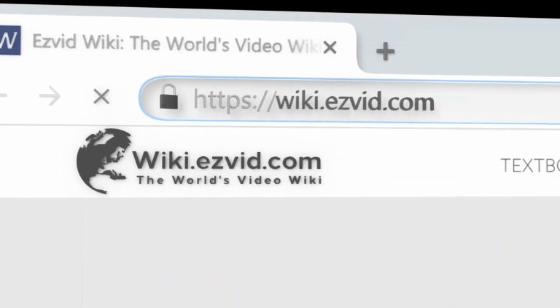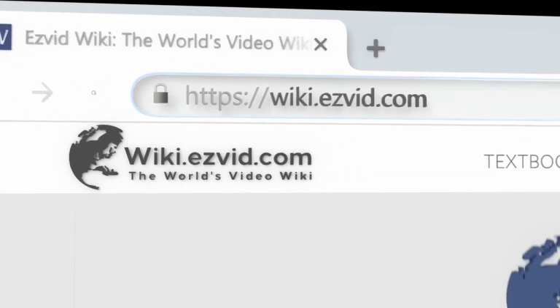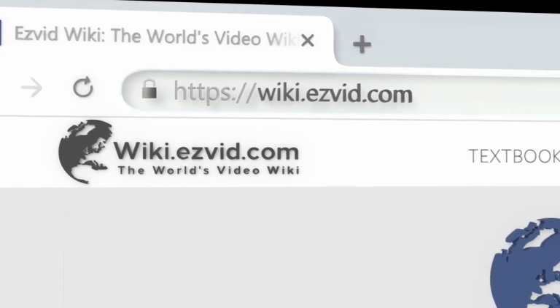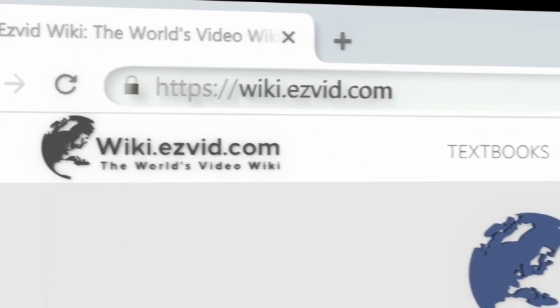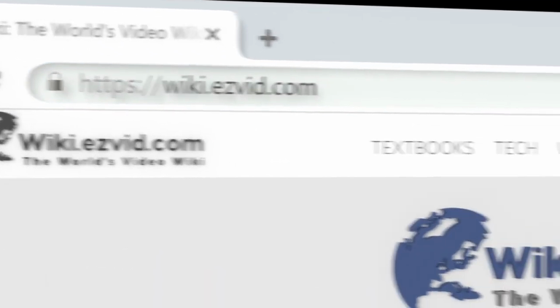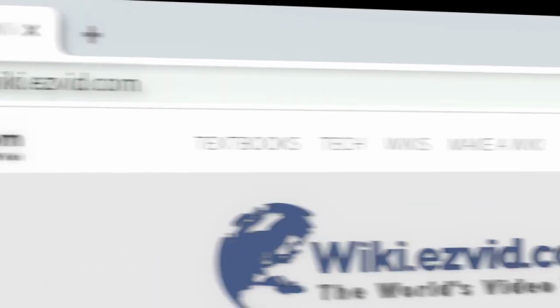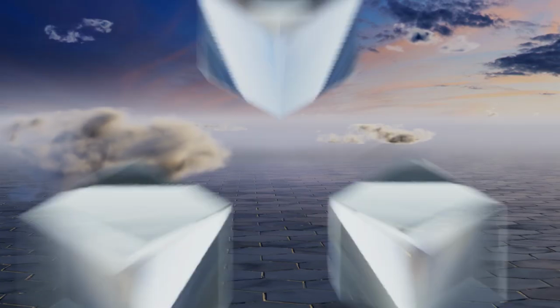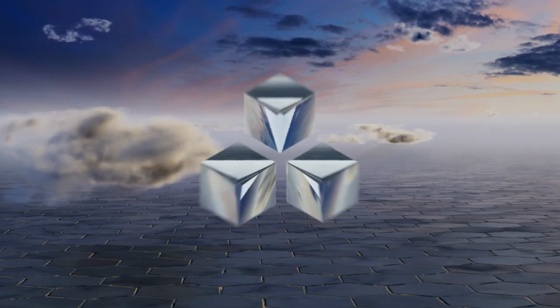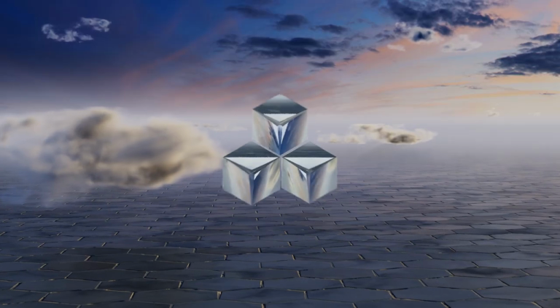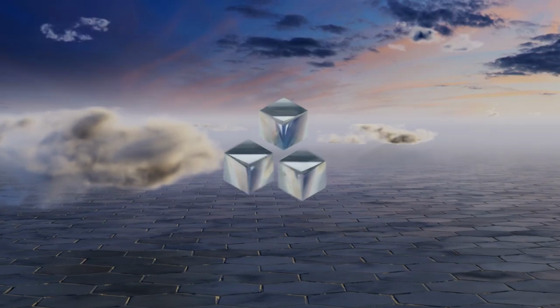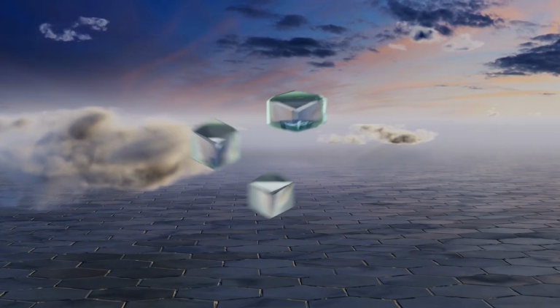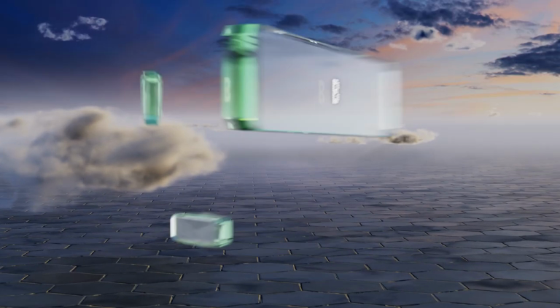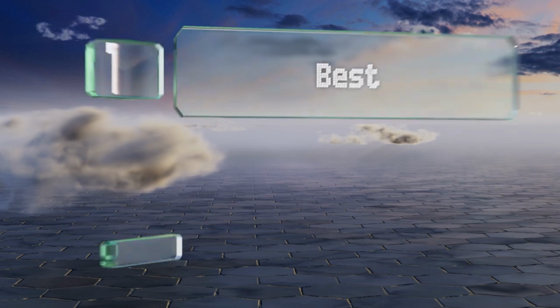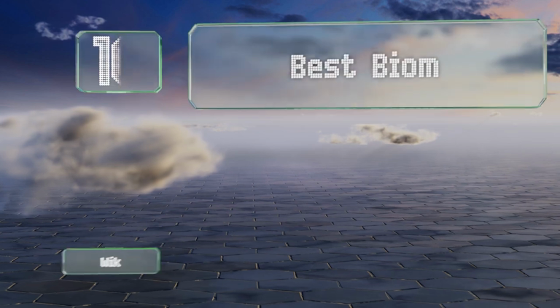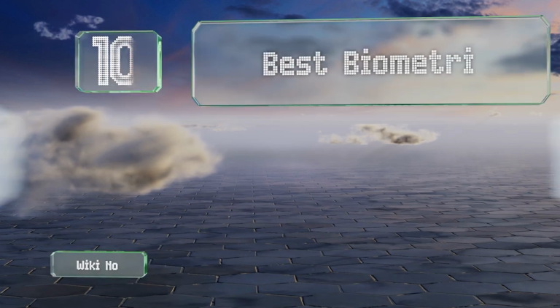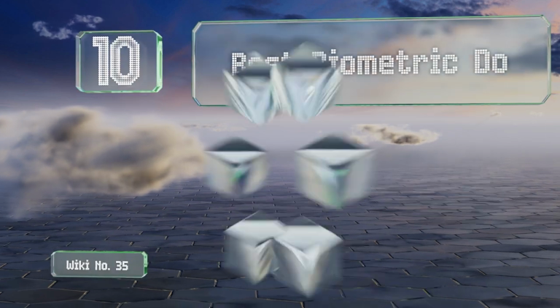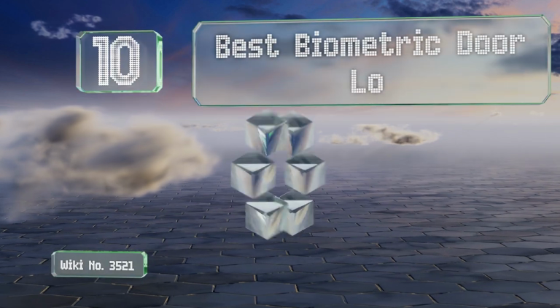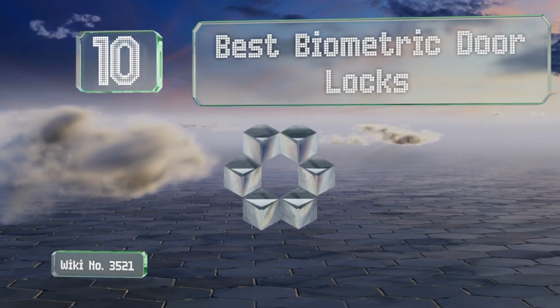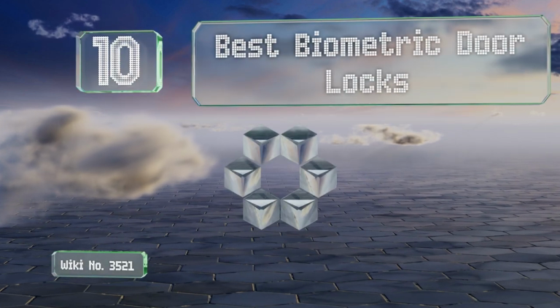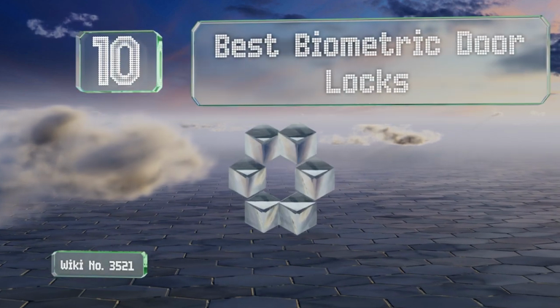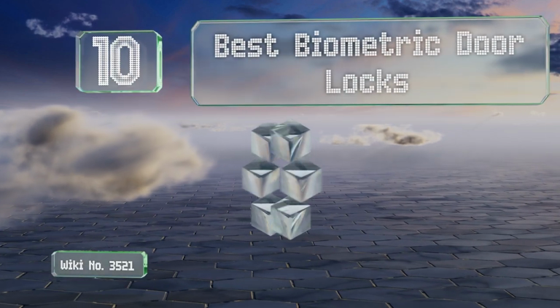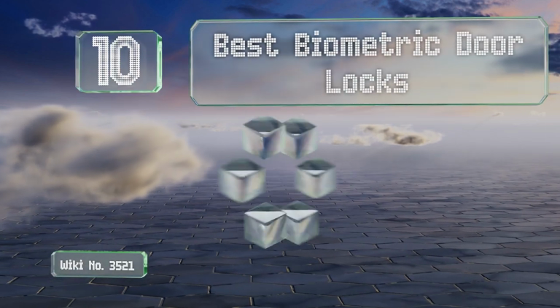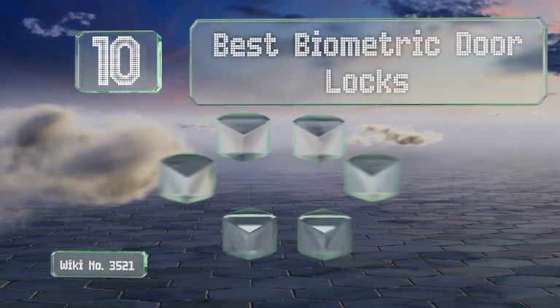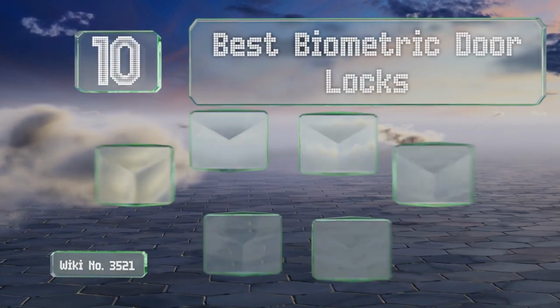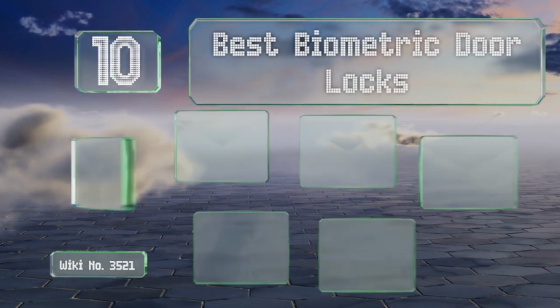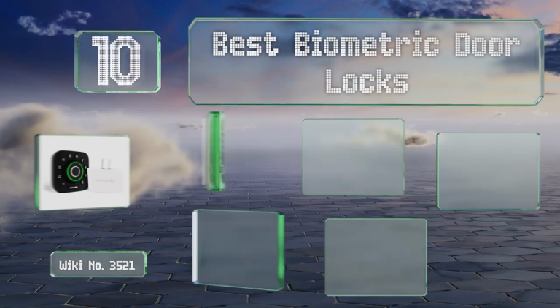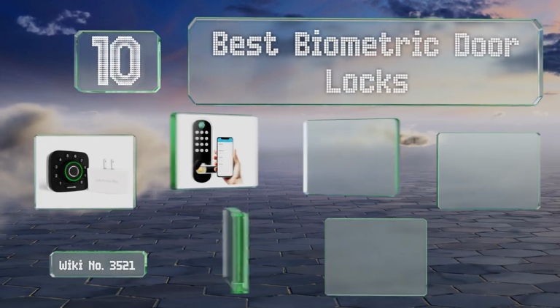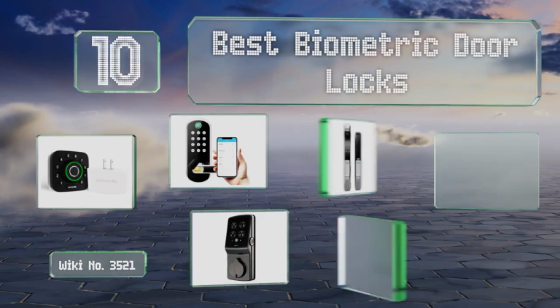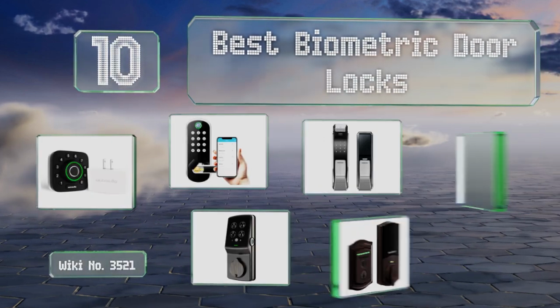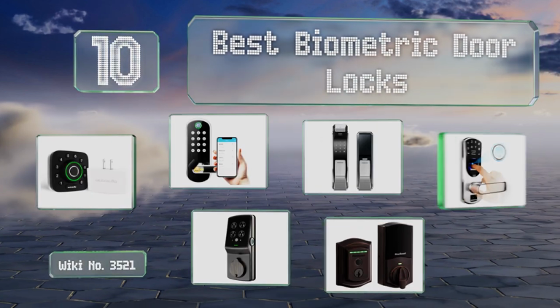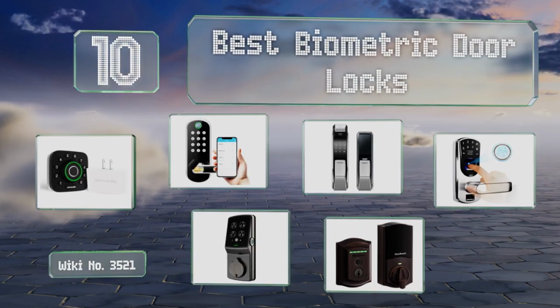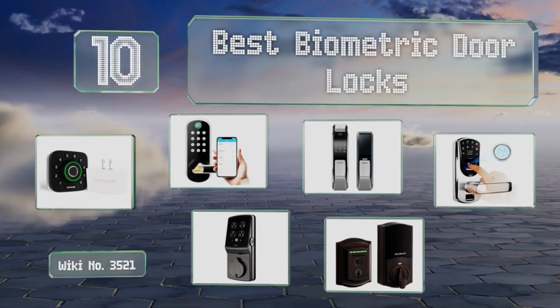EasyVid presents the 10 best biometric door locks. Let's get started with the list.